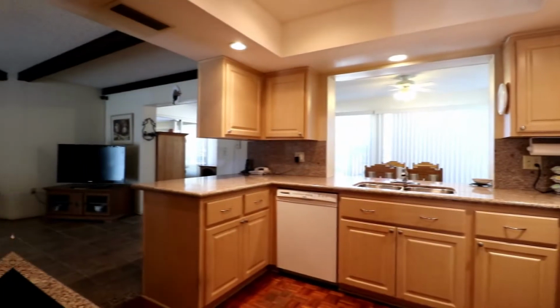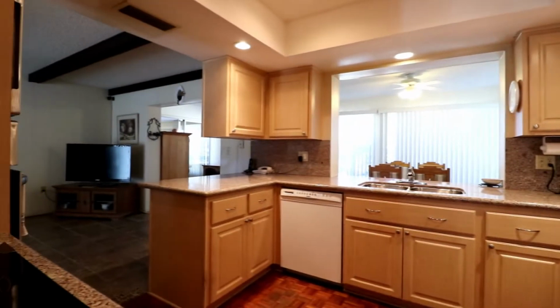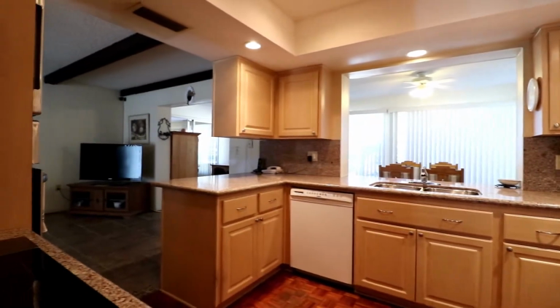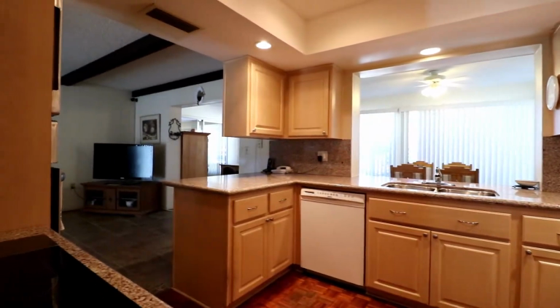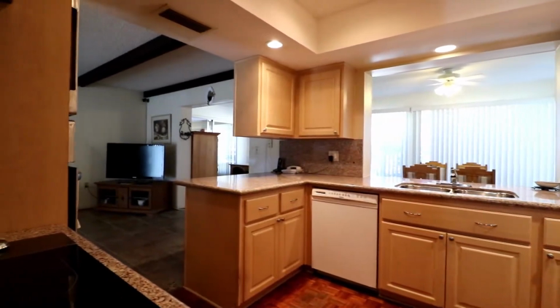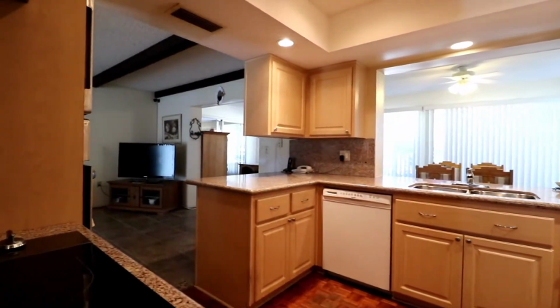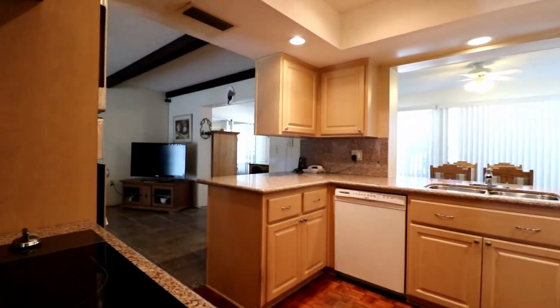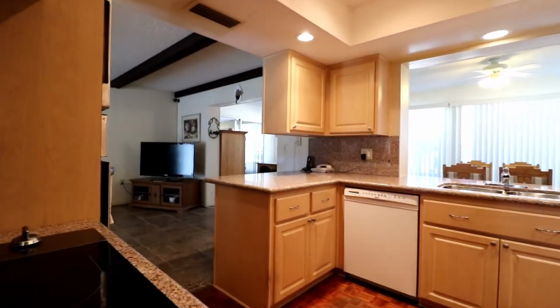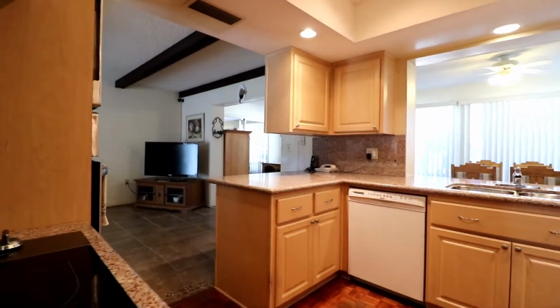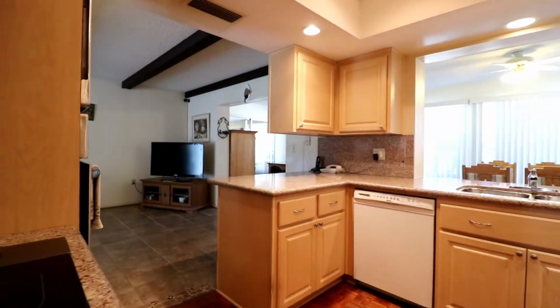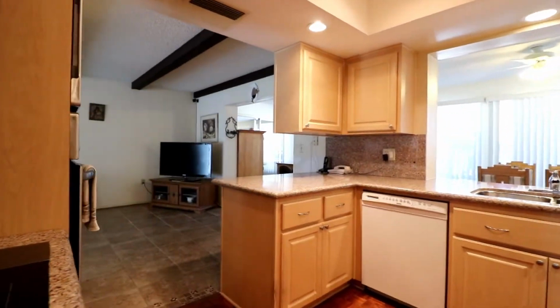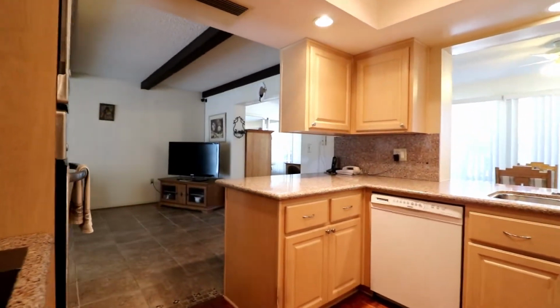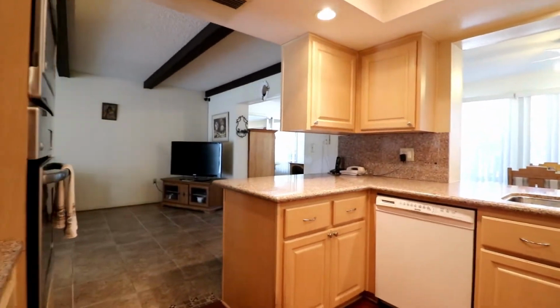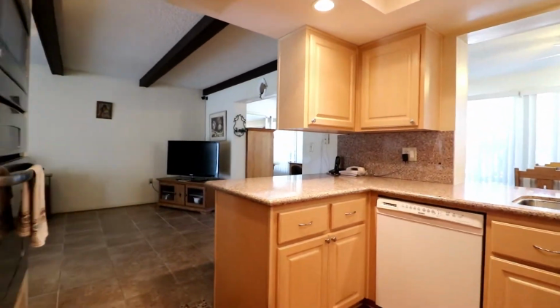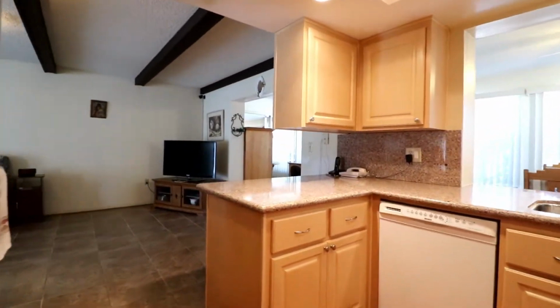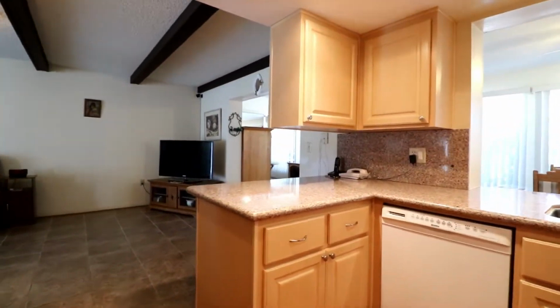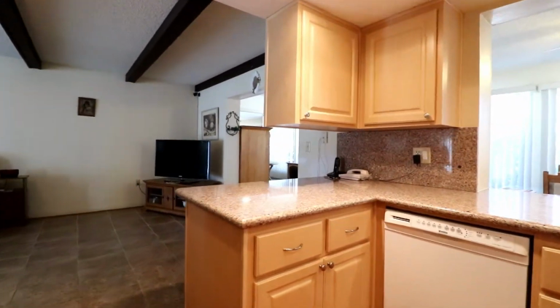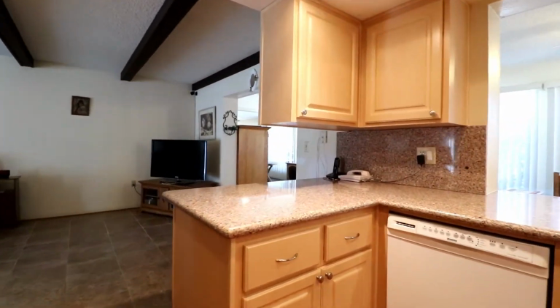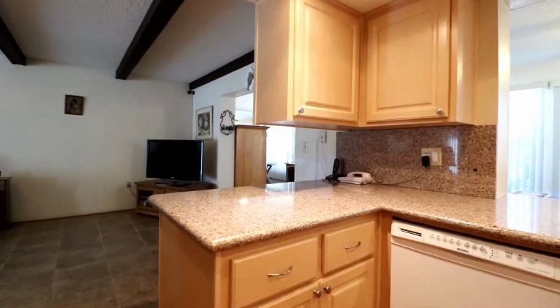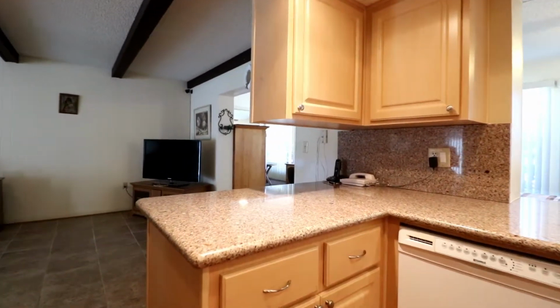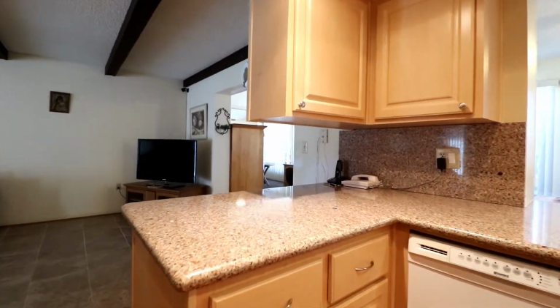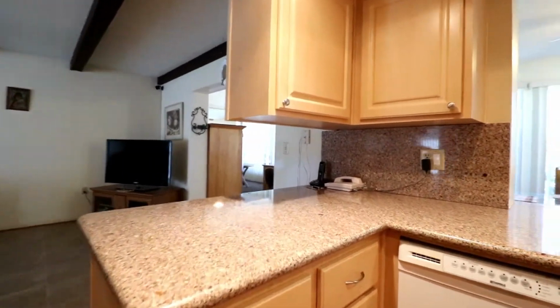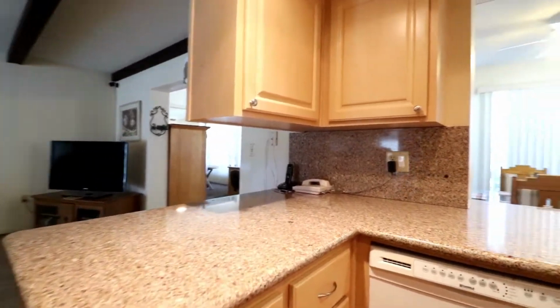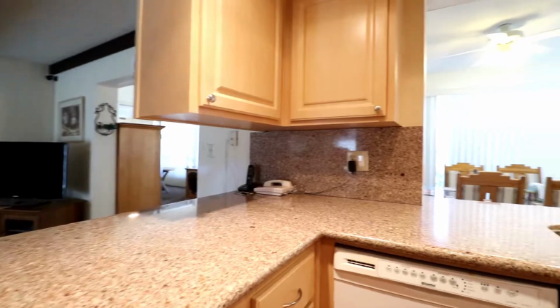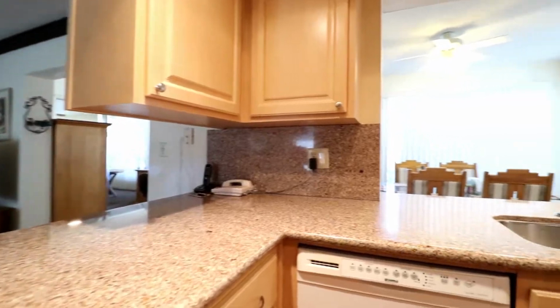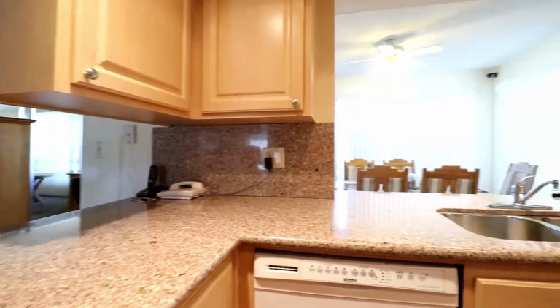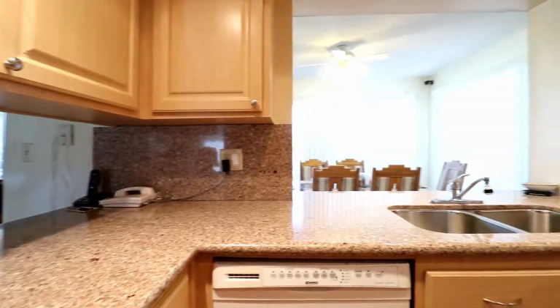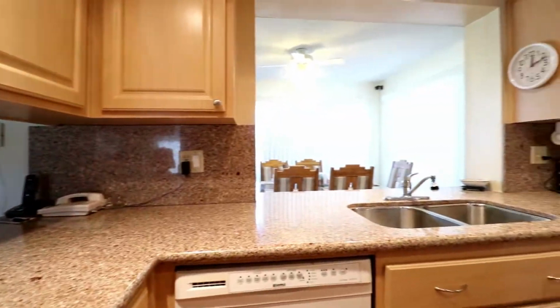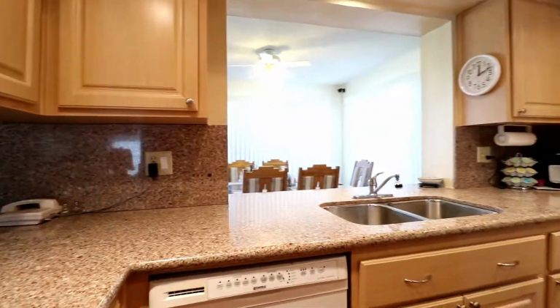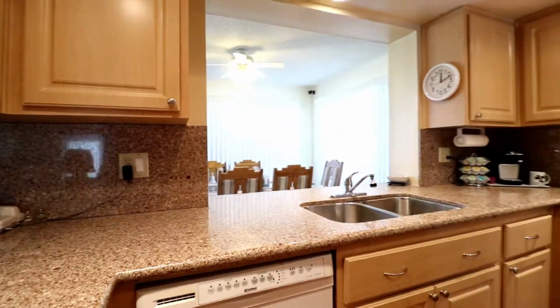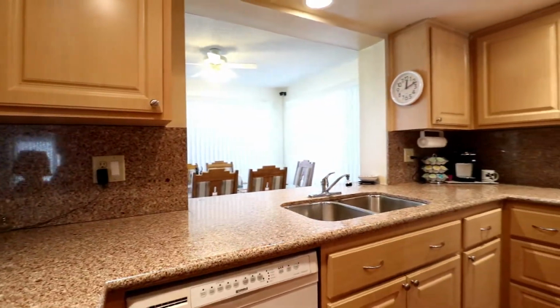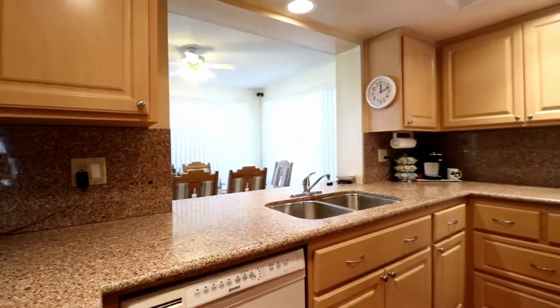The fantastic gourmet-style kitchen is perfect for entertaining. Notice the beautiful granite upgrades and the newer appliances.